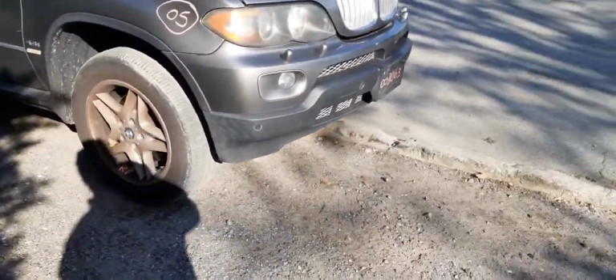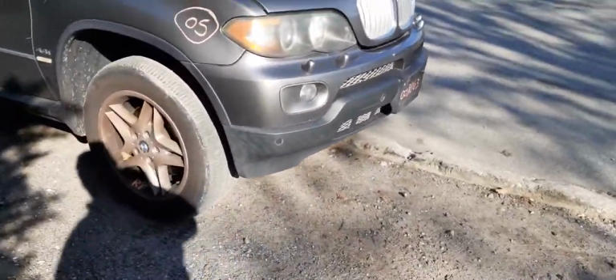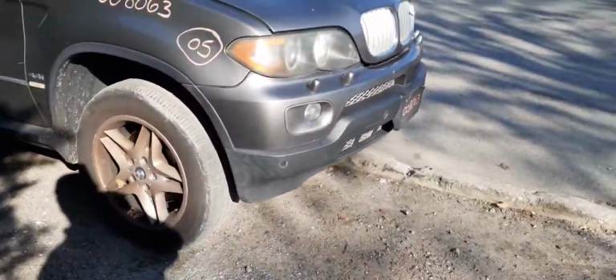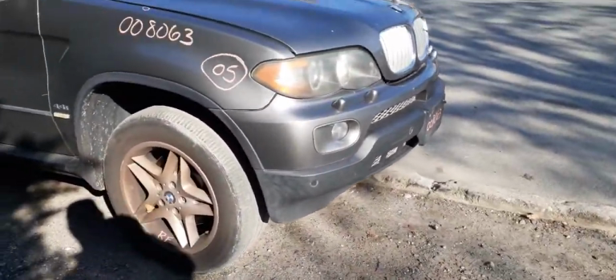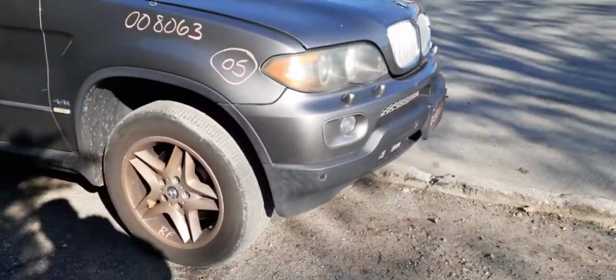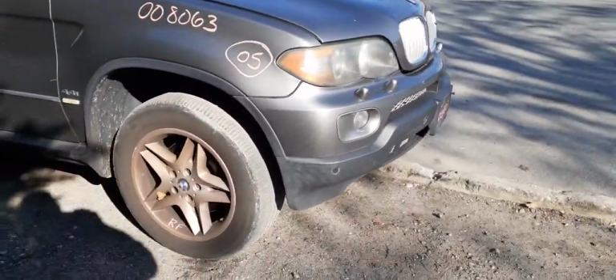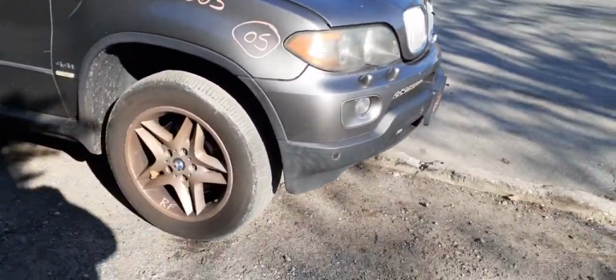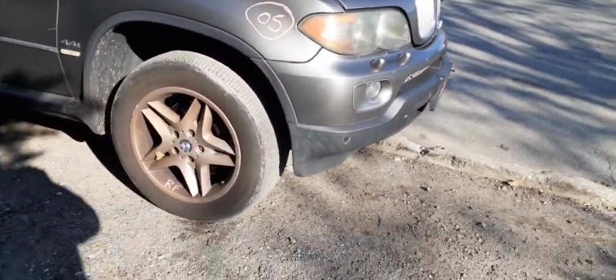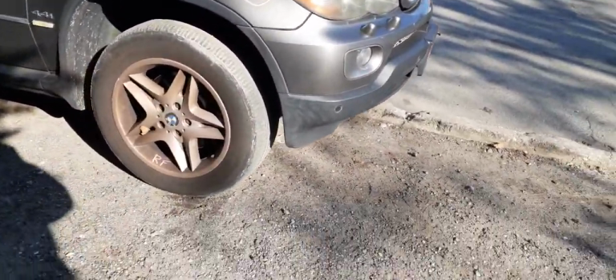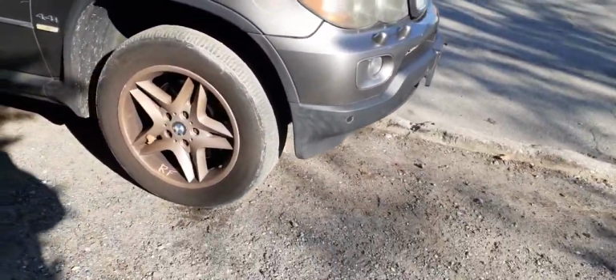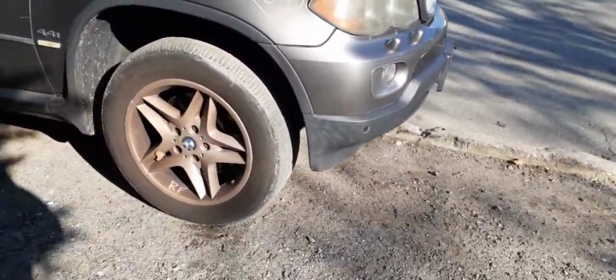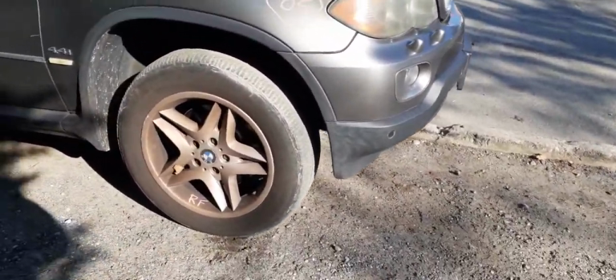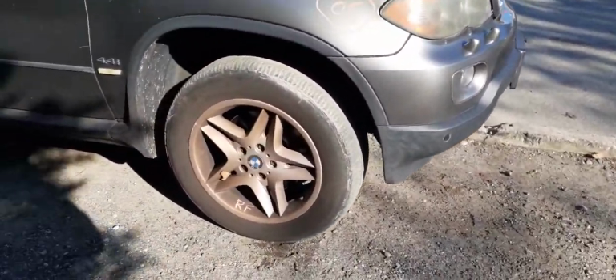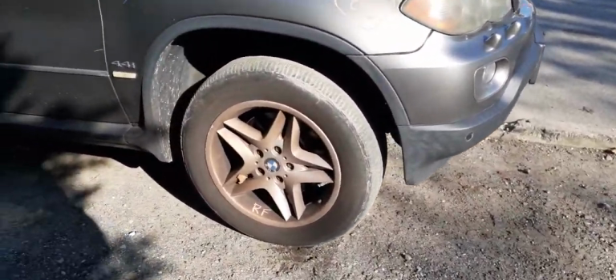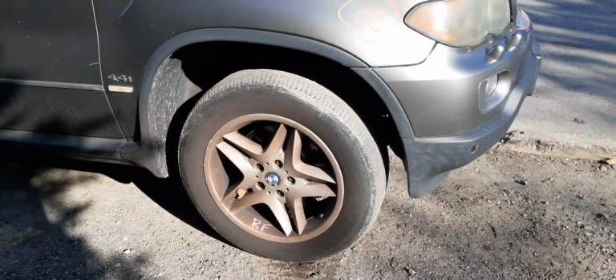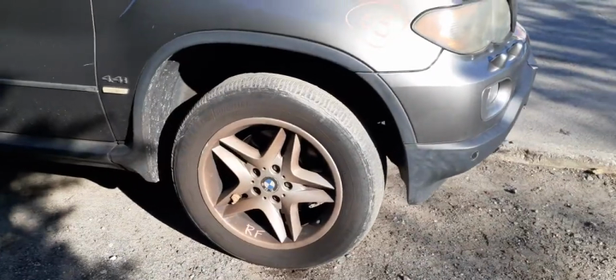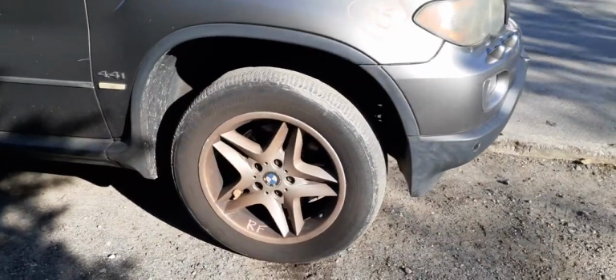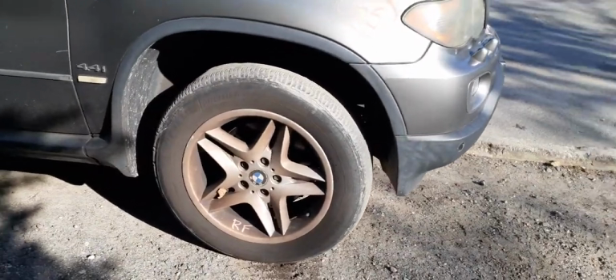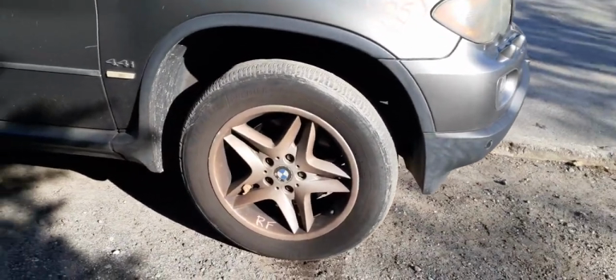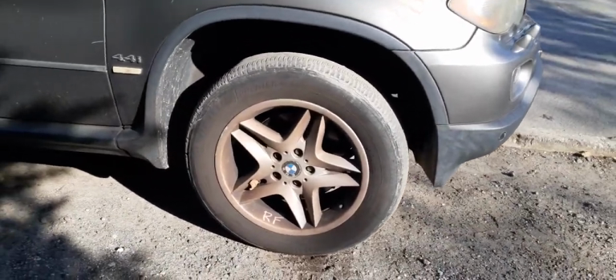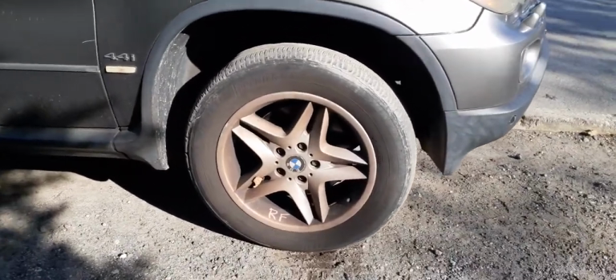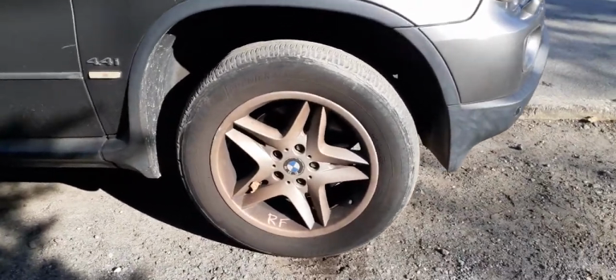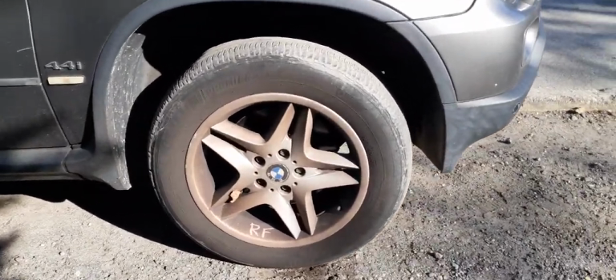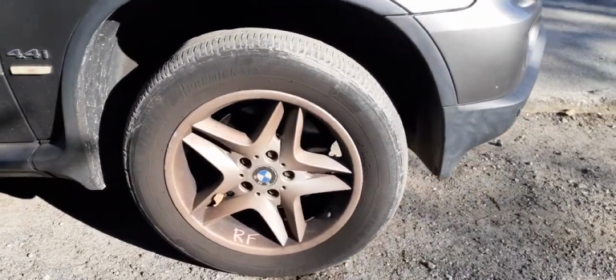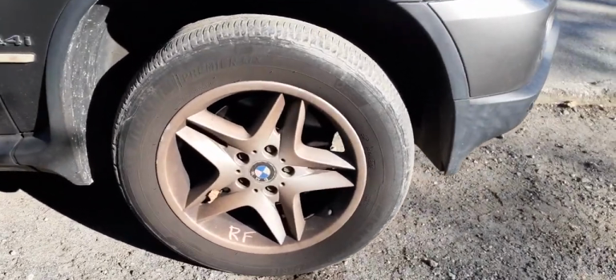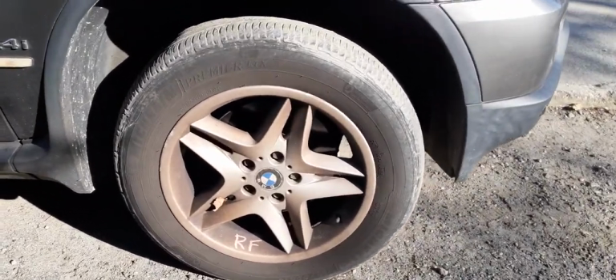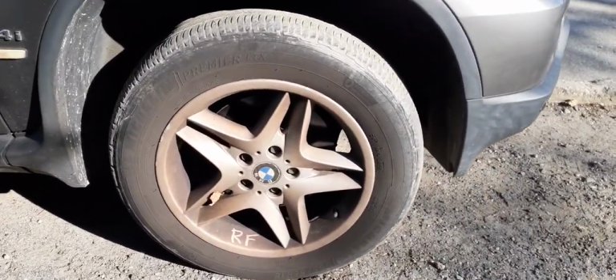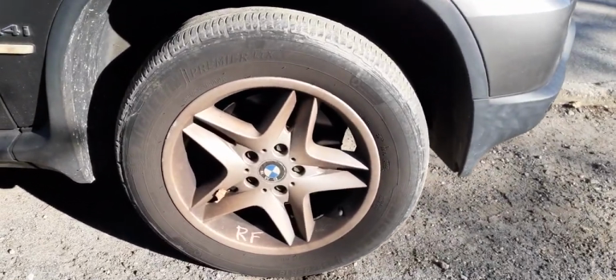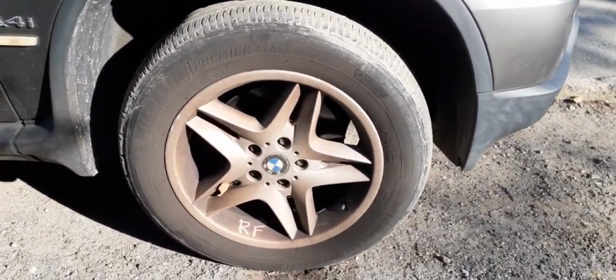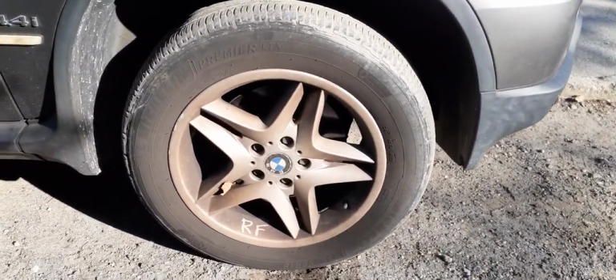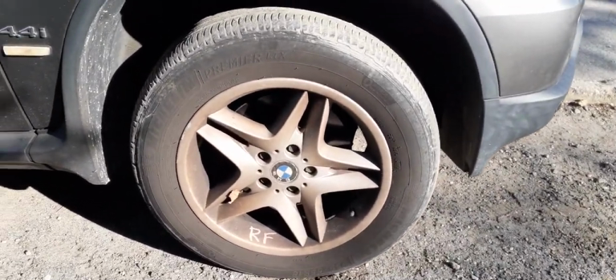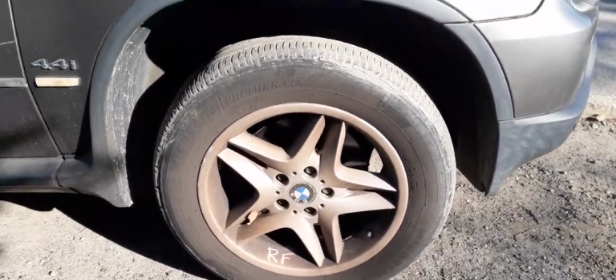You got 18-inch 5-star wheels, you got a set of 4 — they just need to be cleaned. Besides that, they're not too bad.